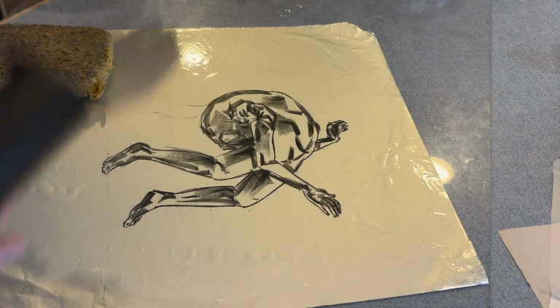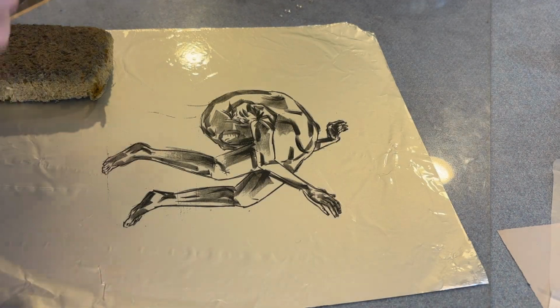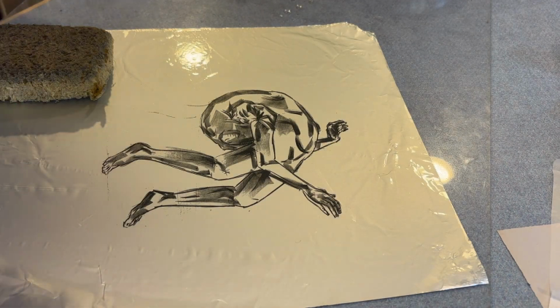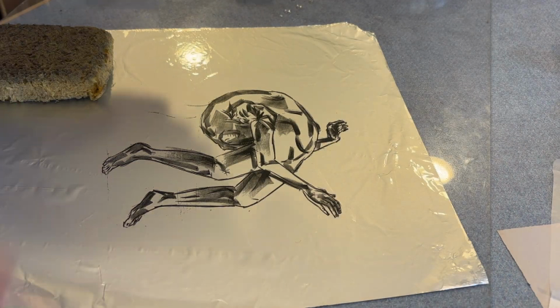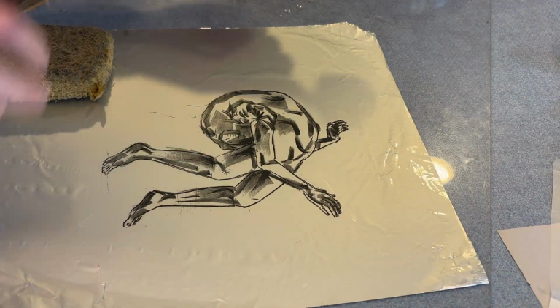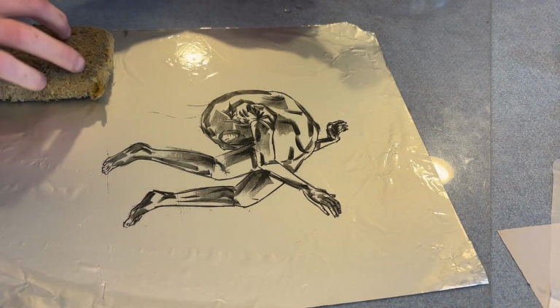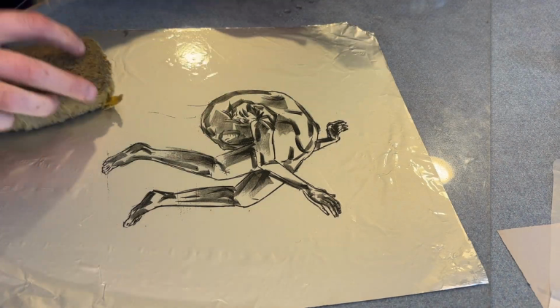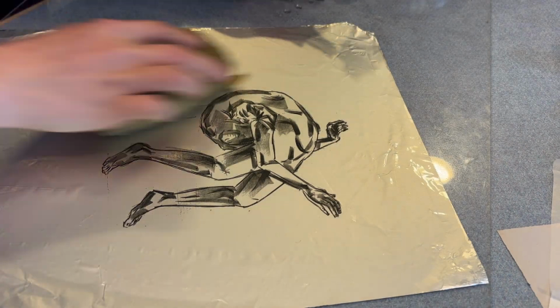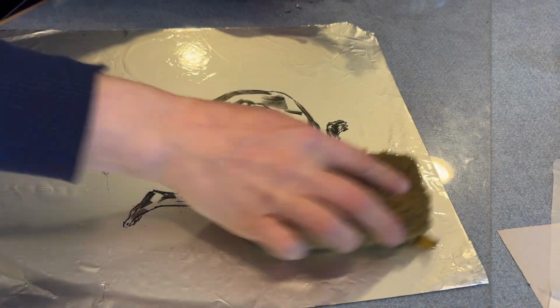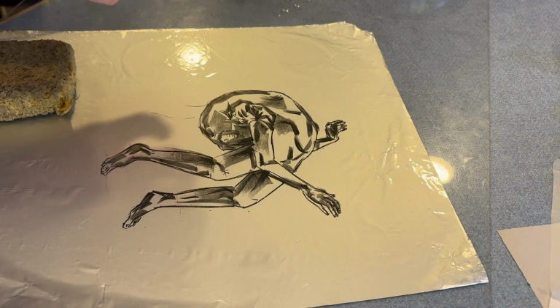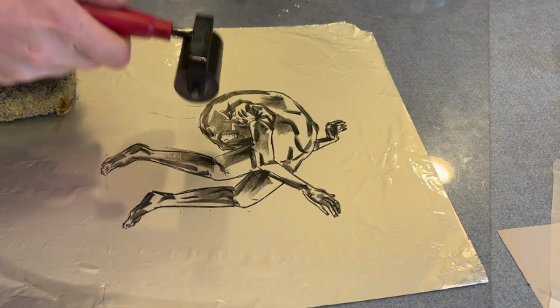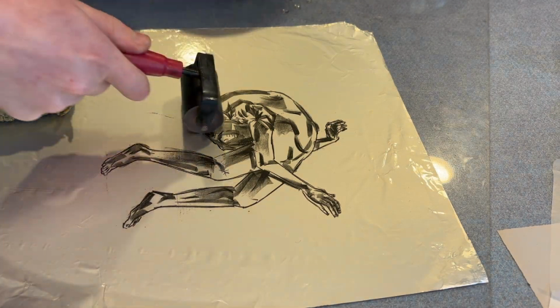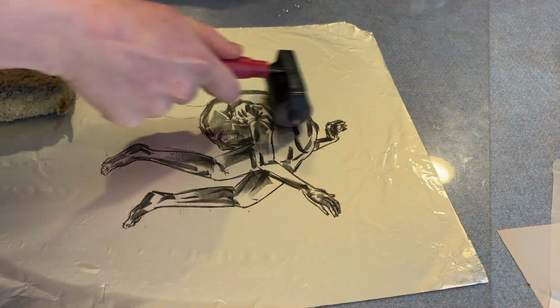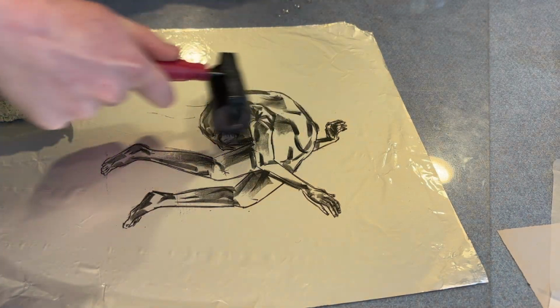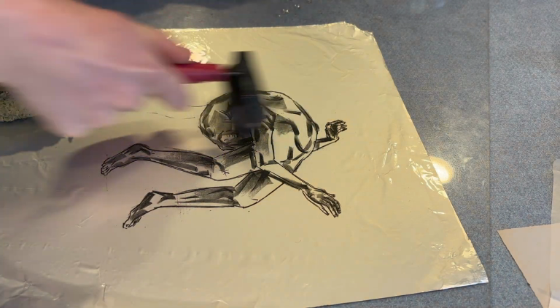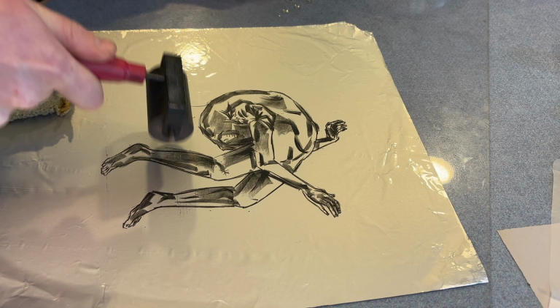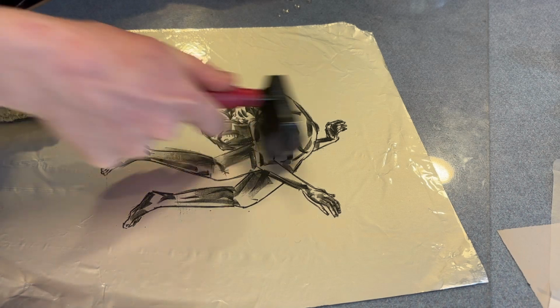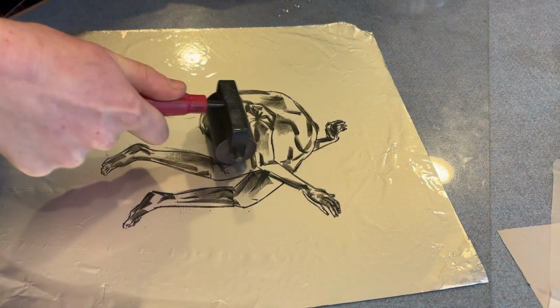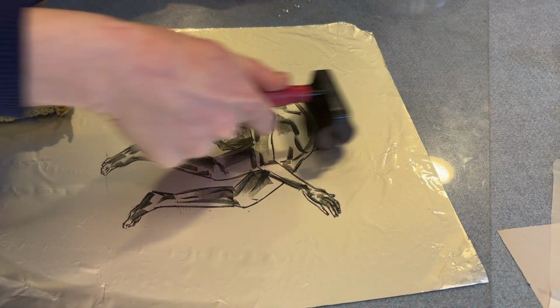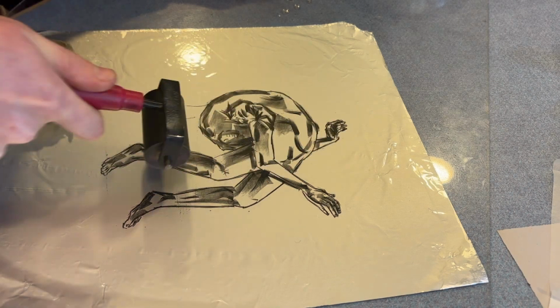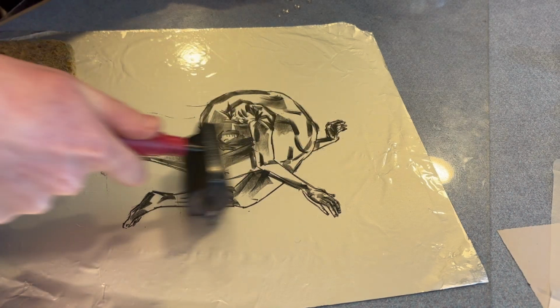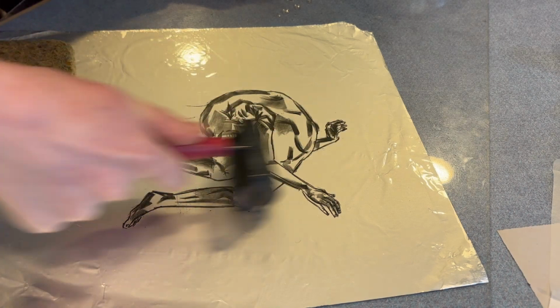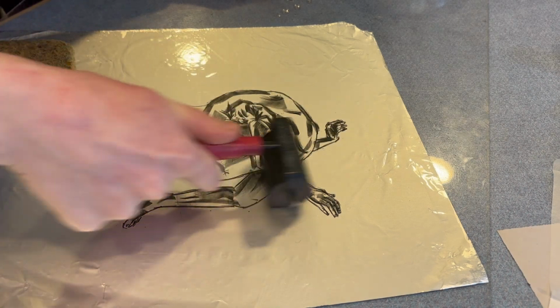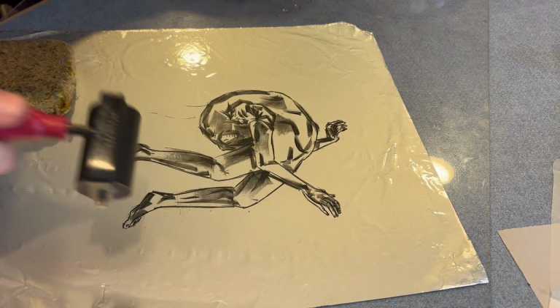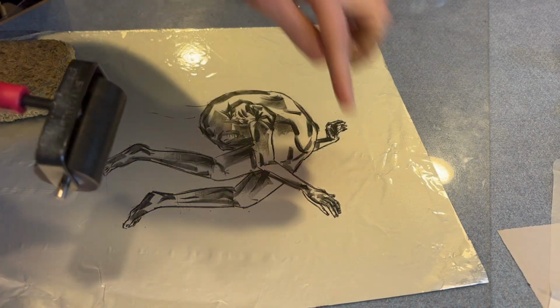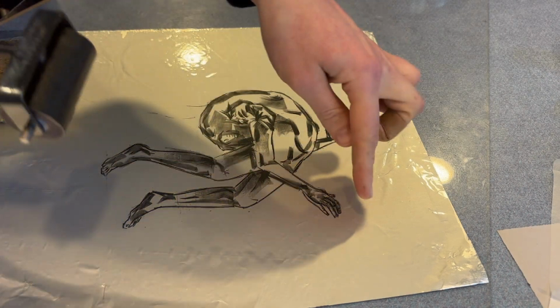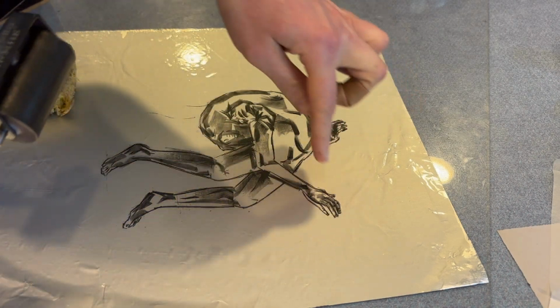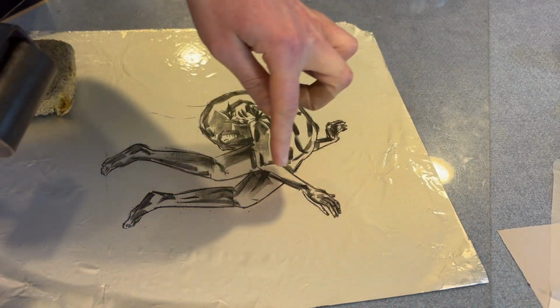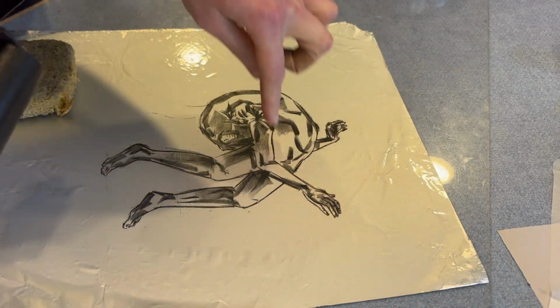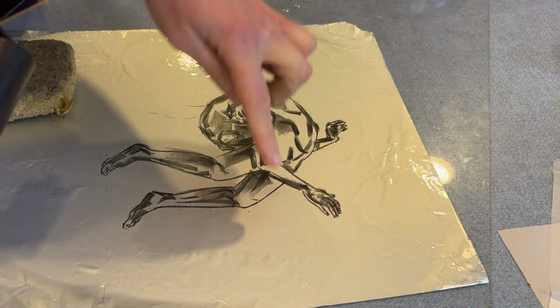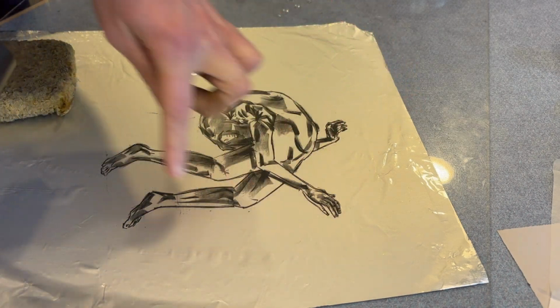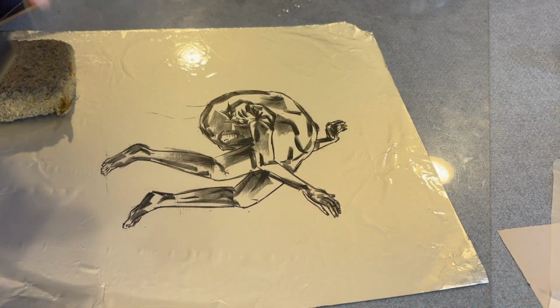Not much has changed — it's just a slight fuzziness around some of the lines.